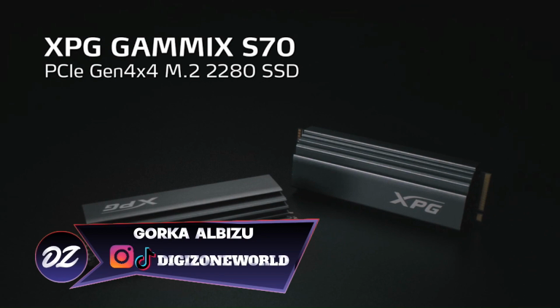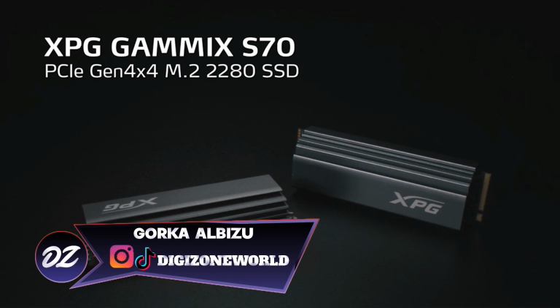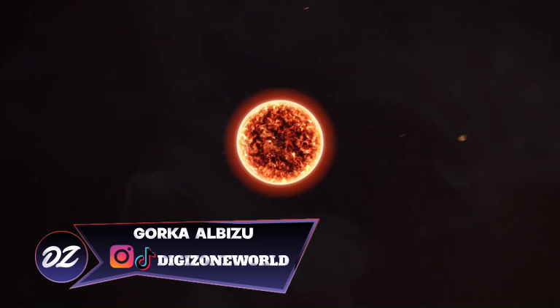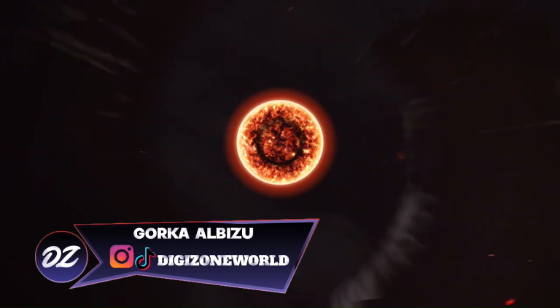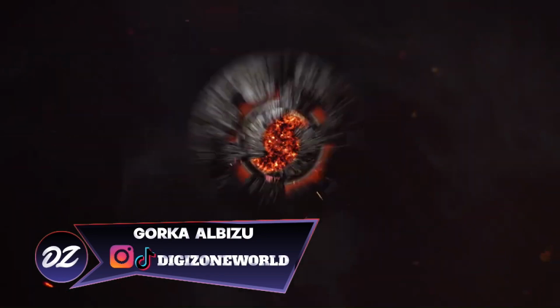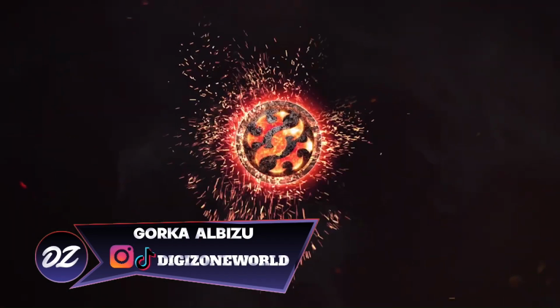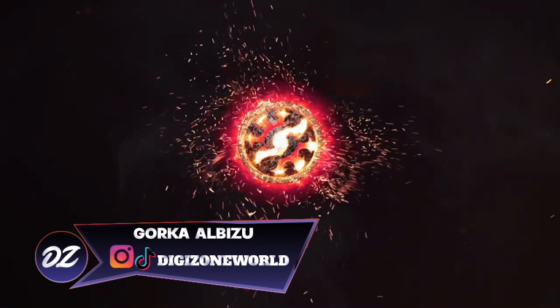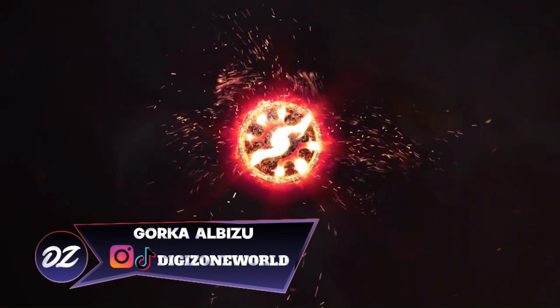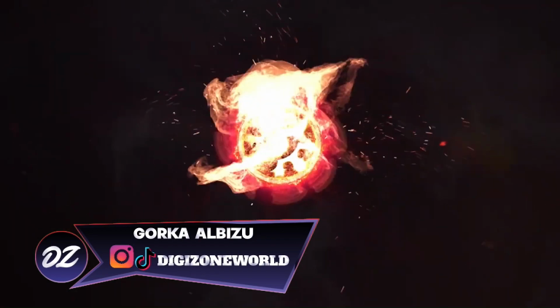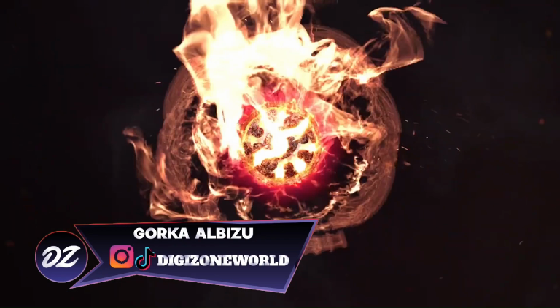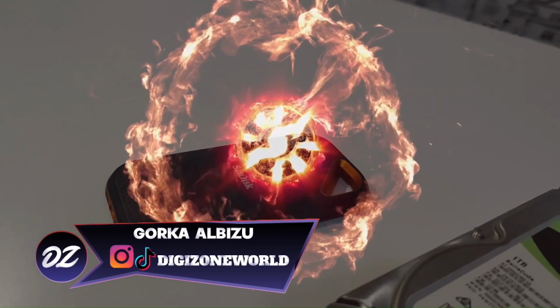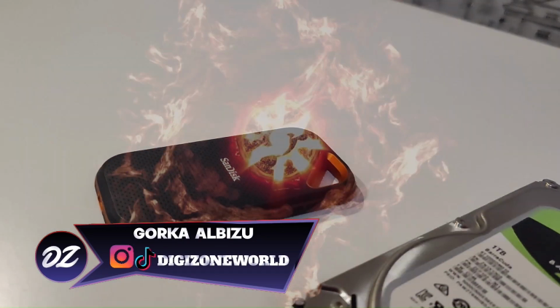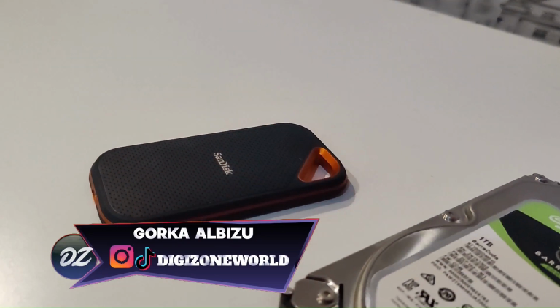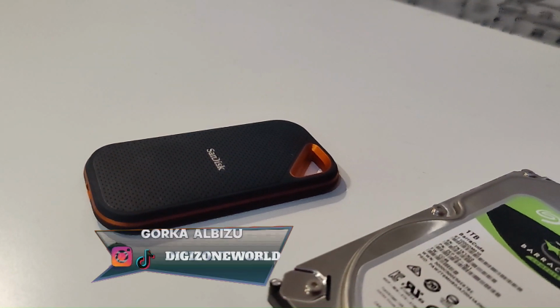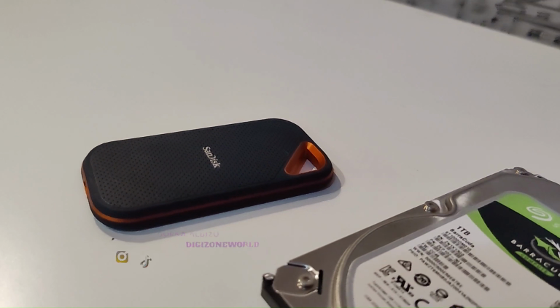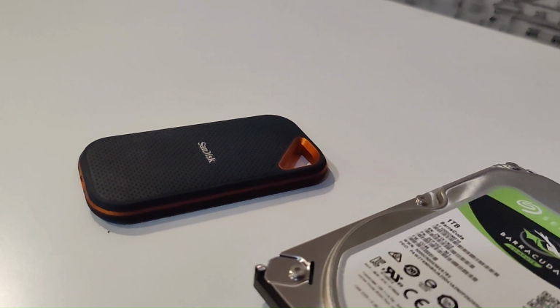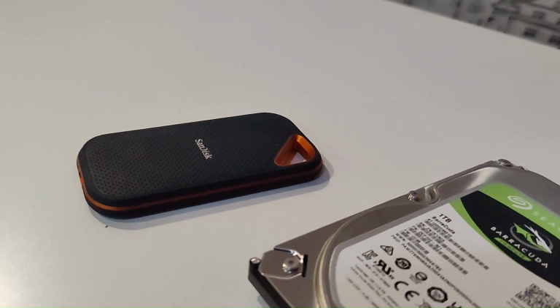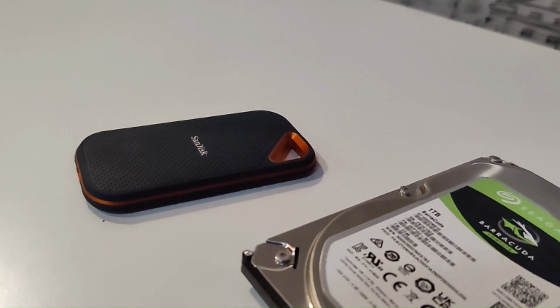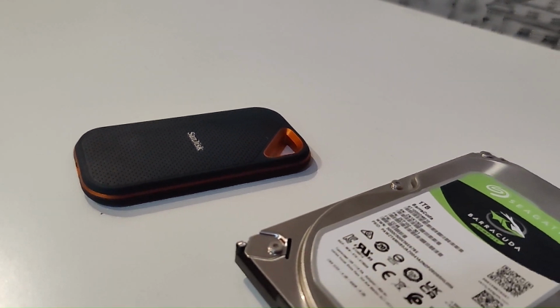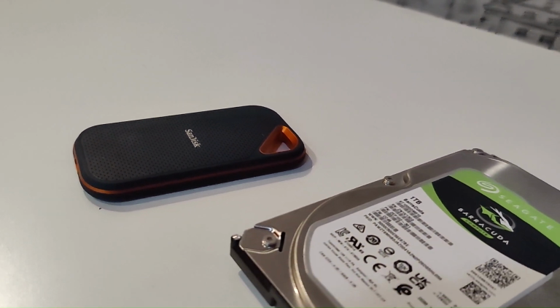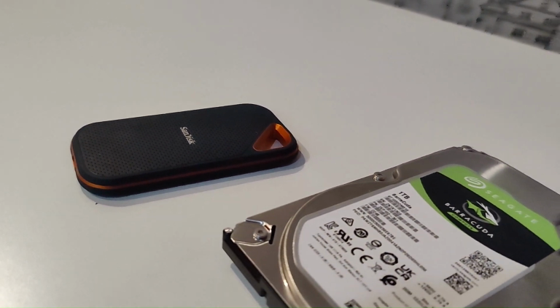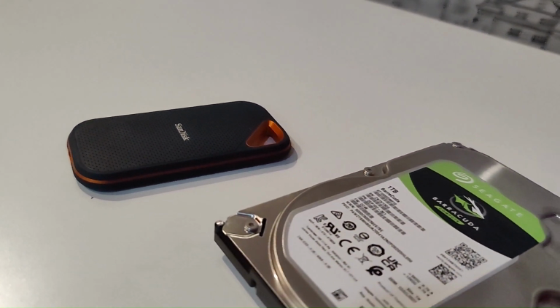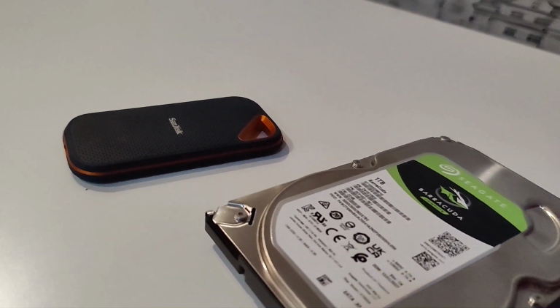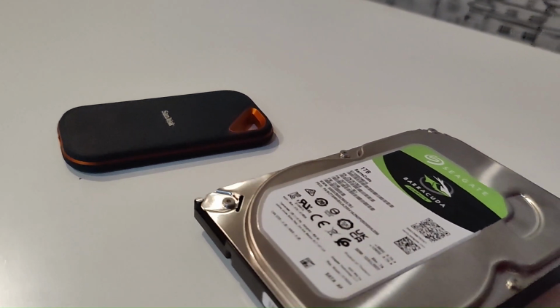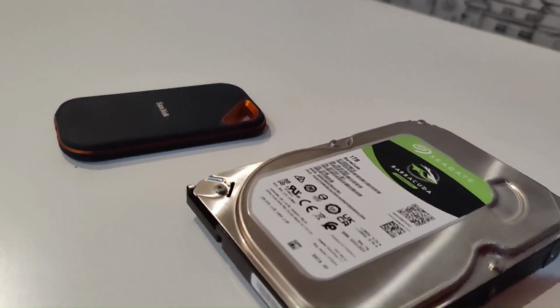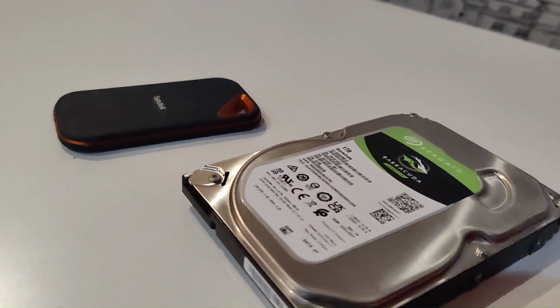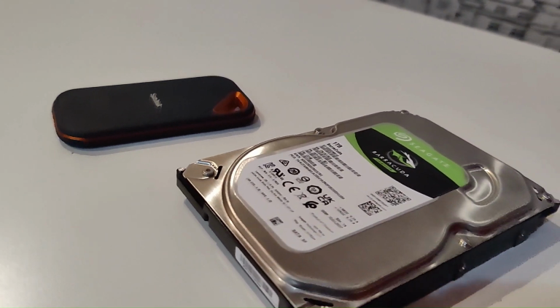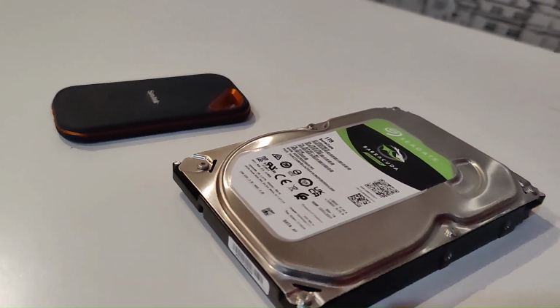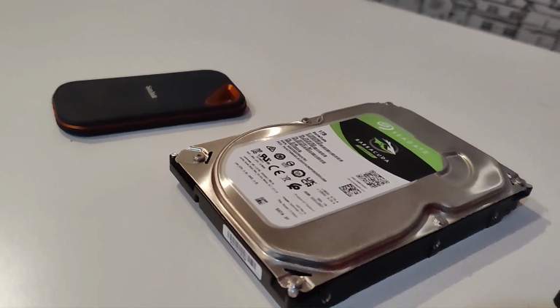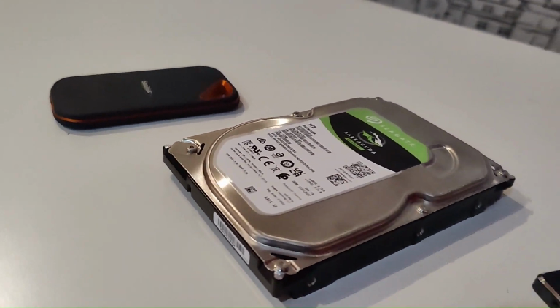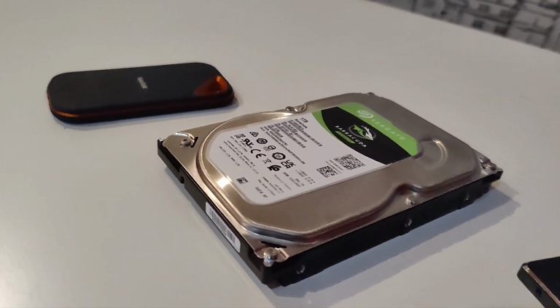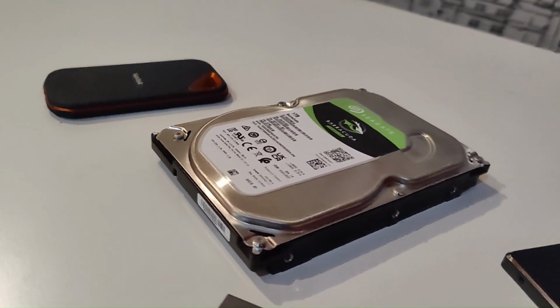We'll be comparing everything from old-fashioned HDD hard drives to the latest generation M.2 NVMe Gen 4 SSDs.